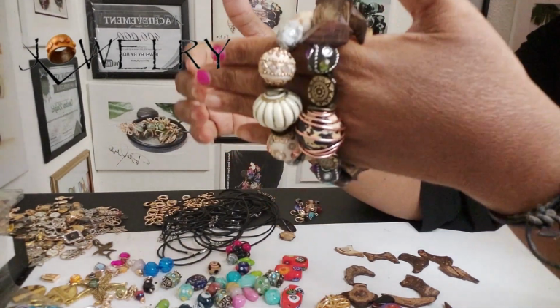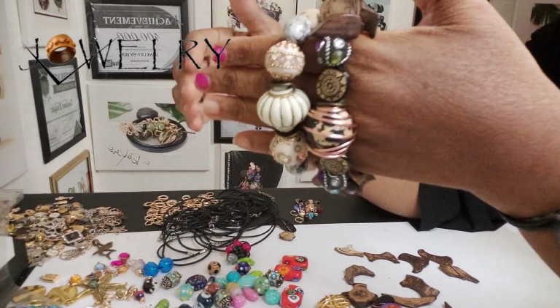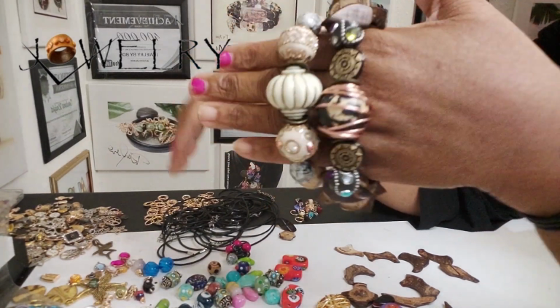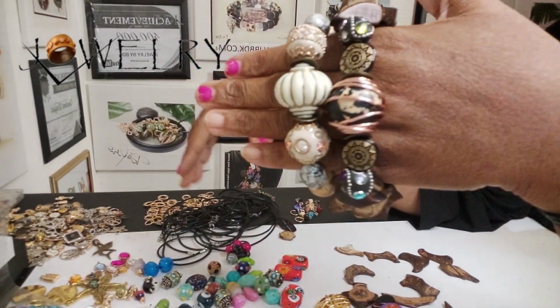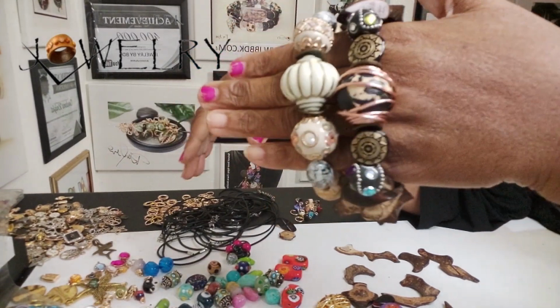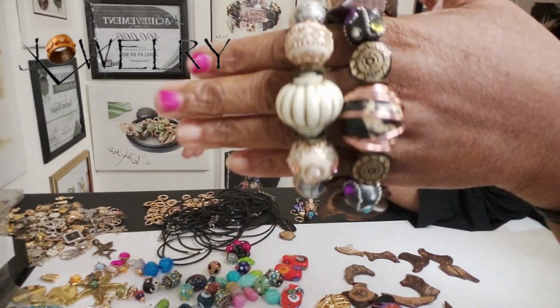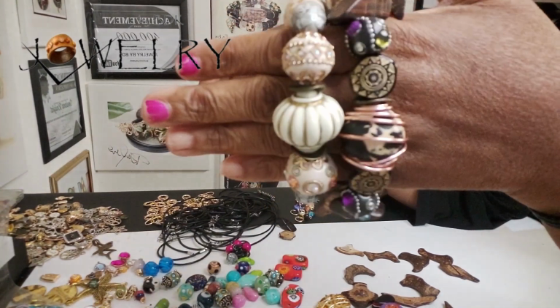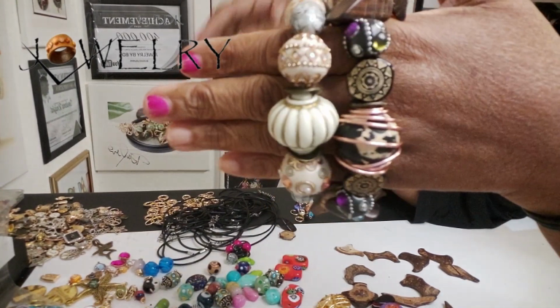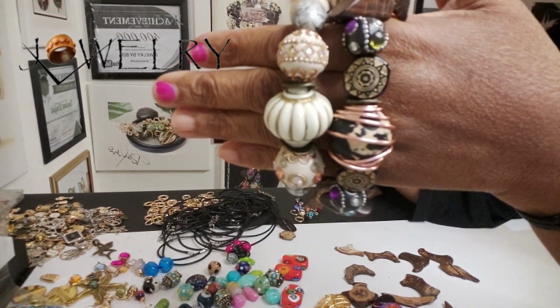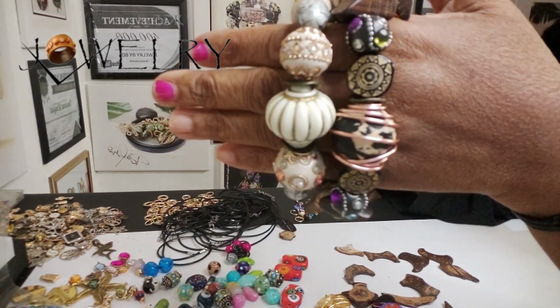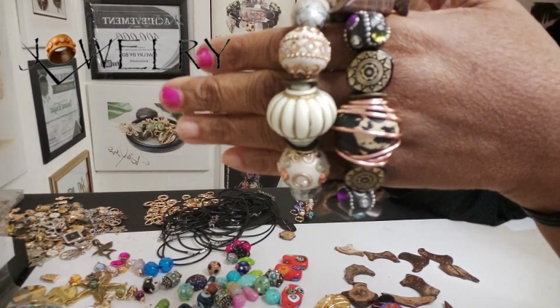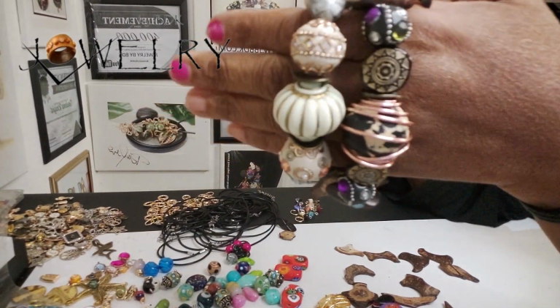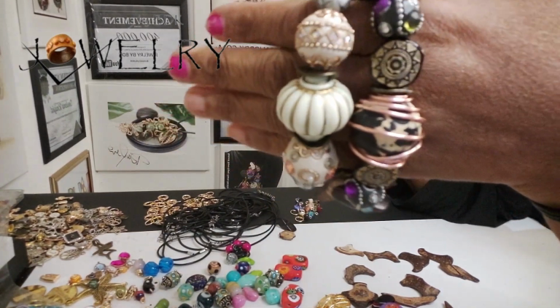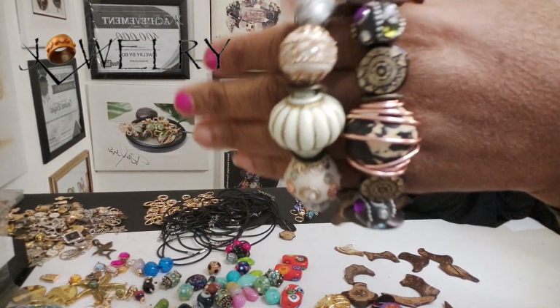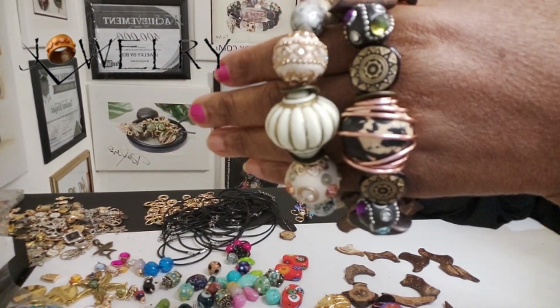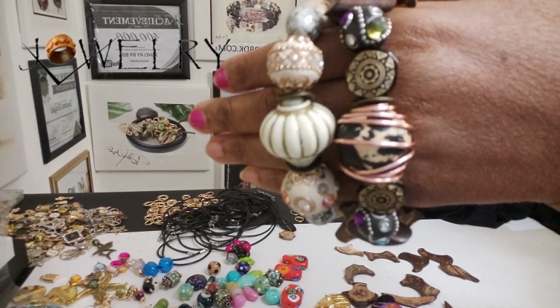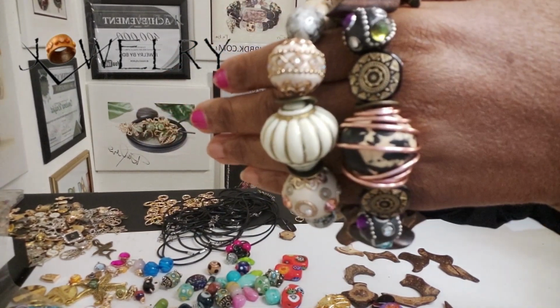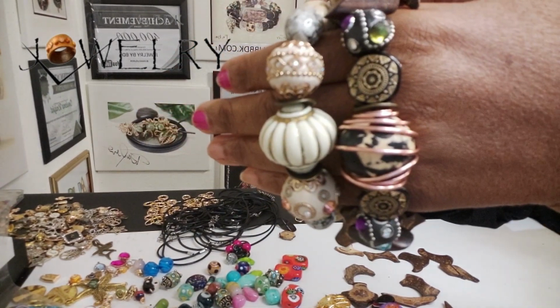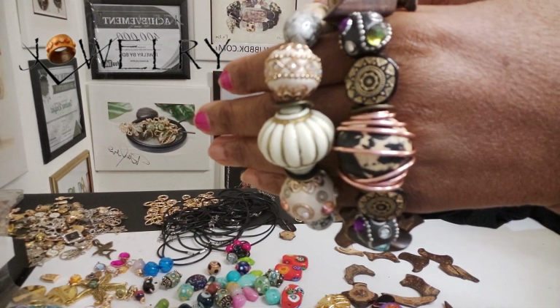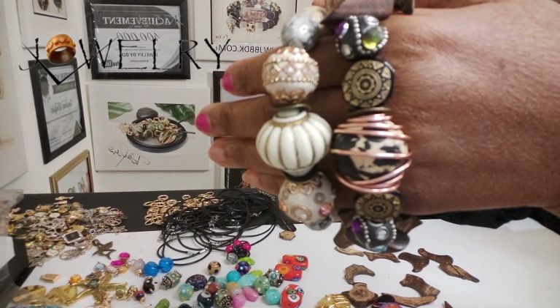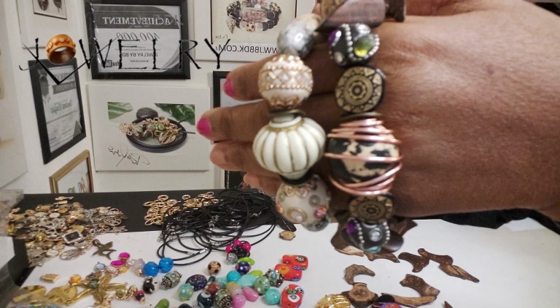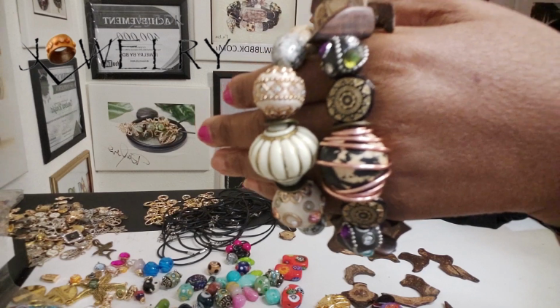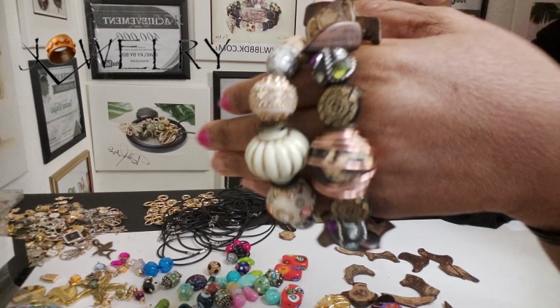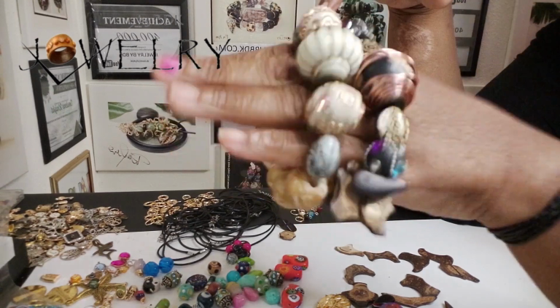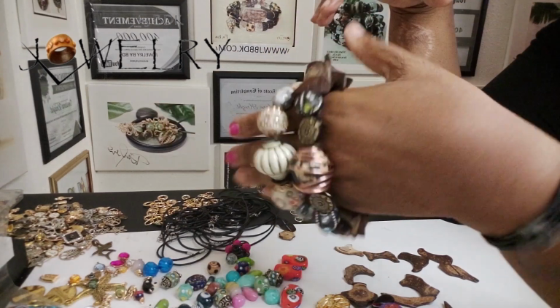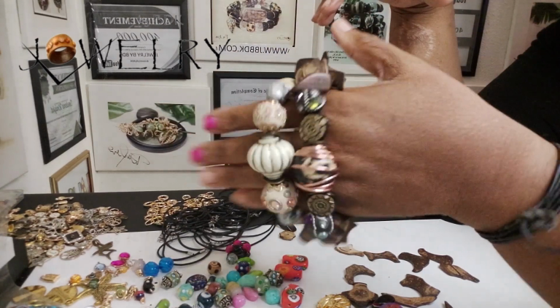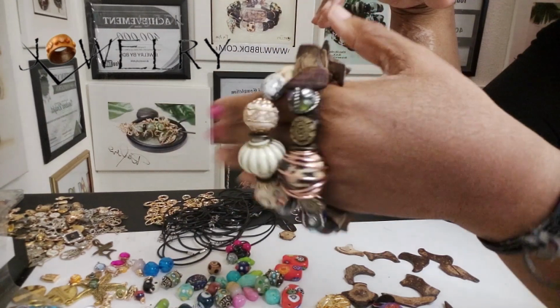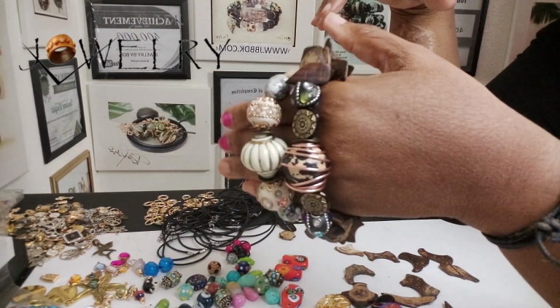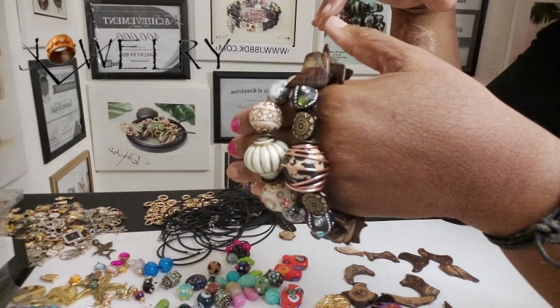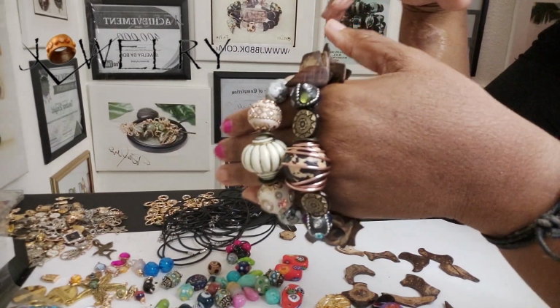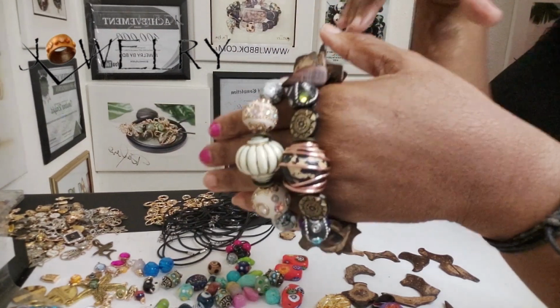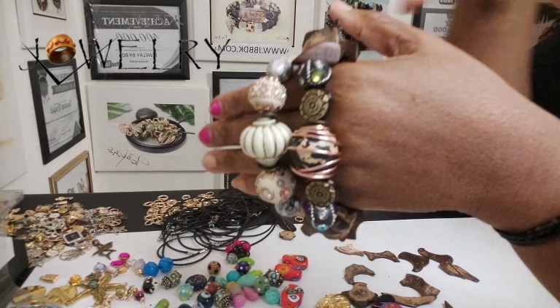Anyway, Jewelry by BDK, and guess what? We'll talk.